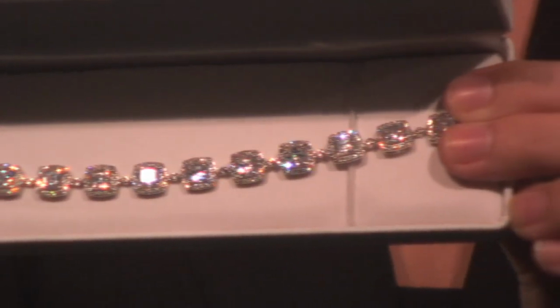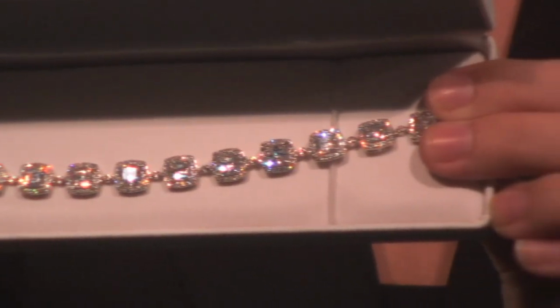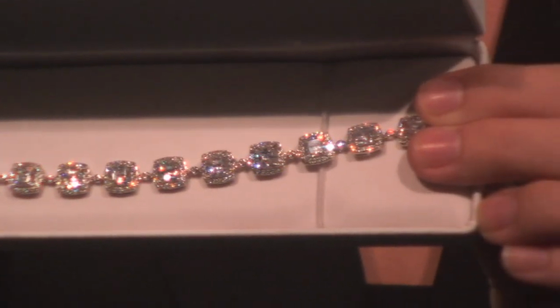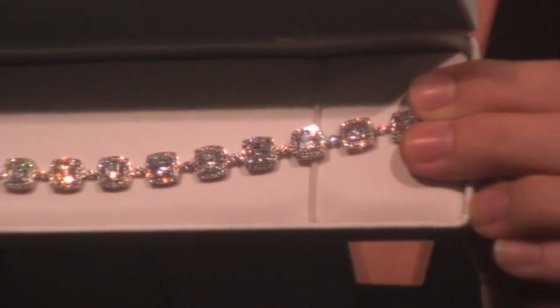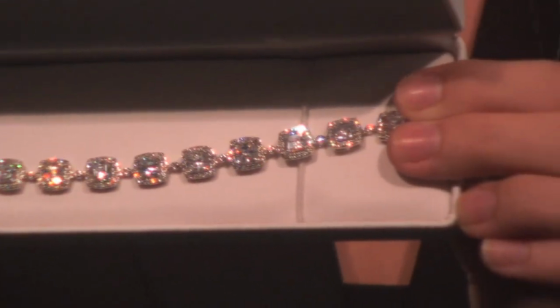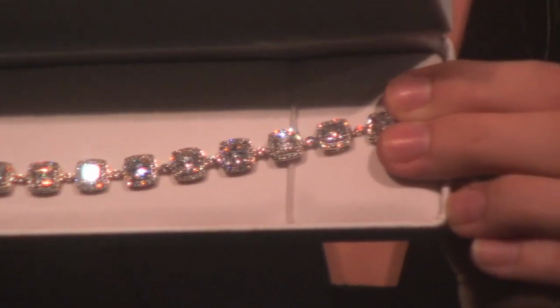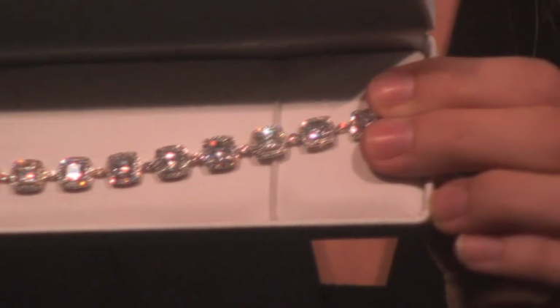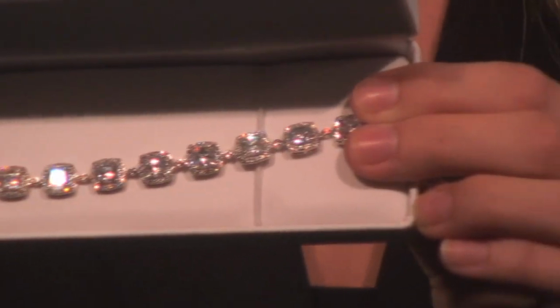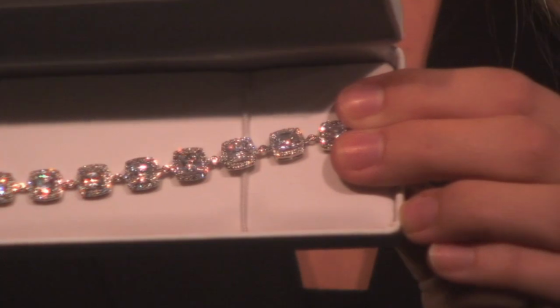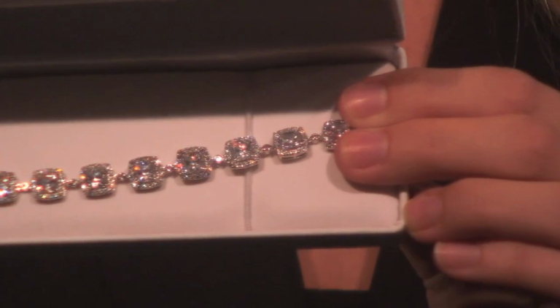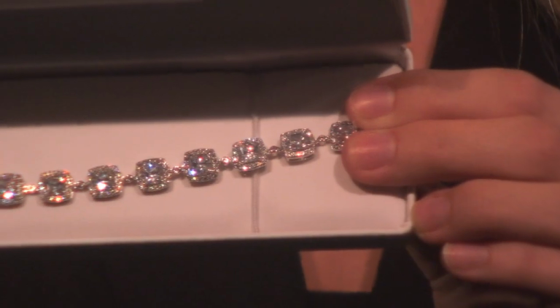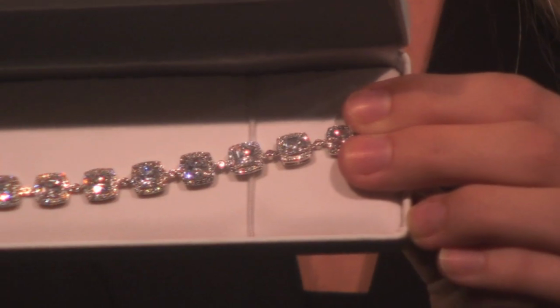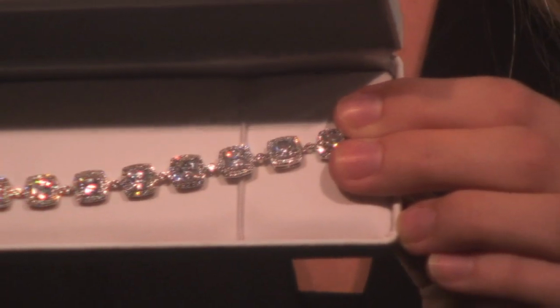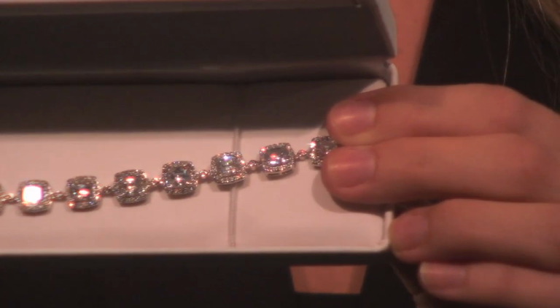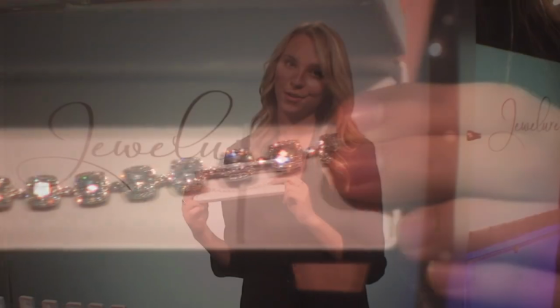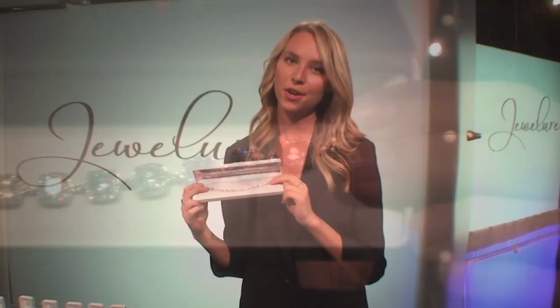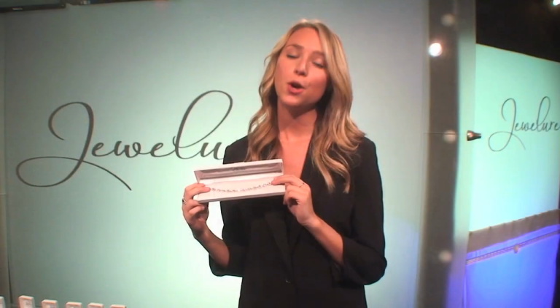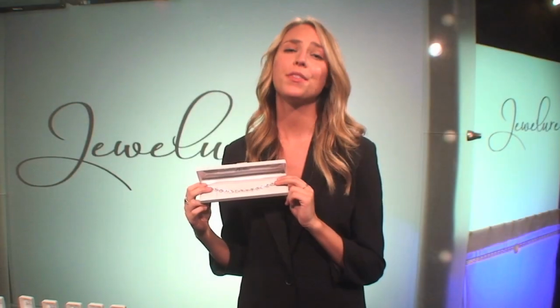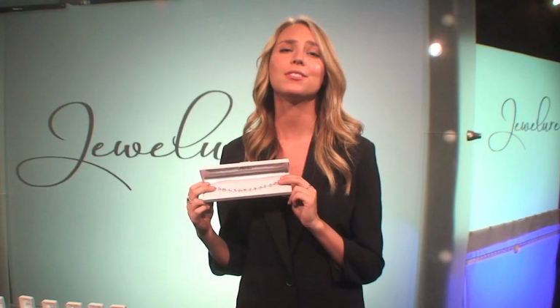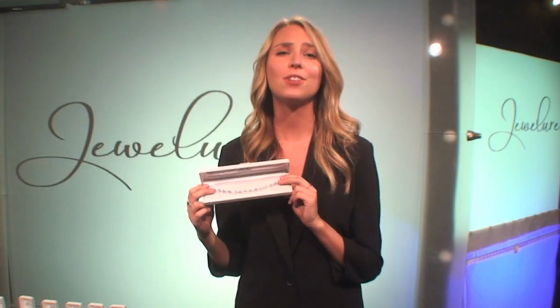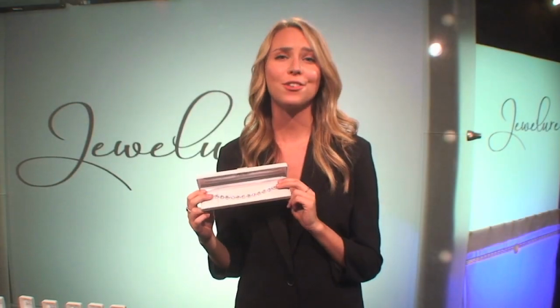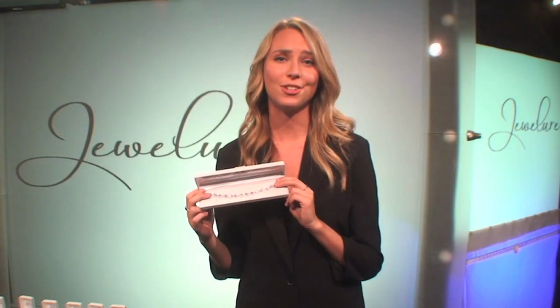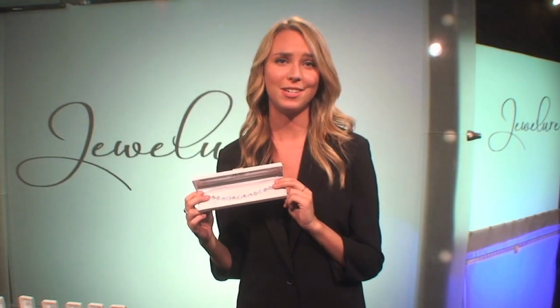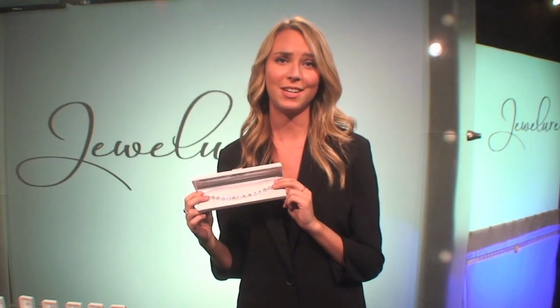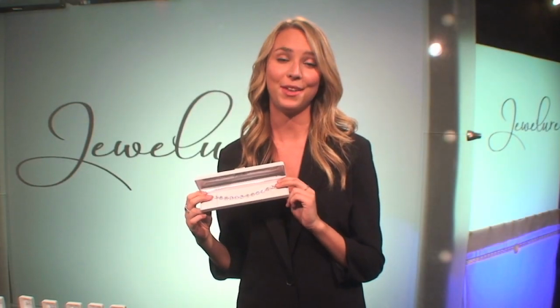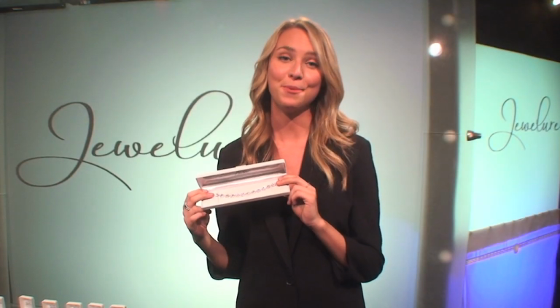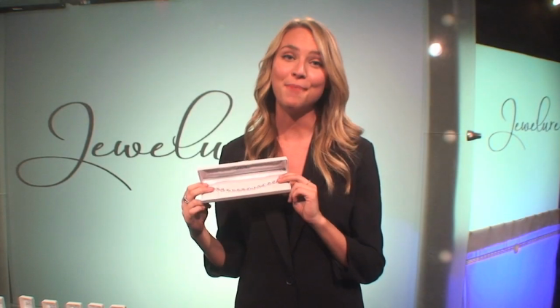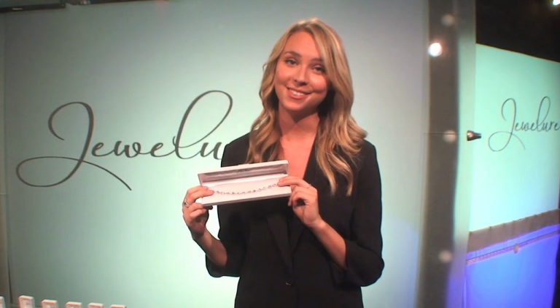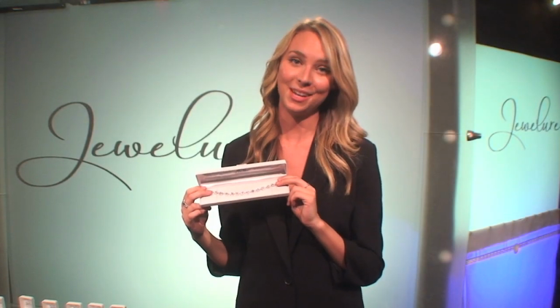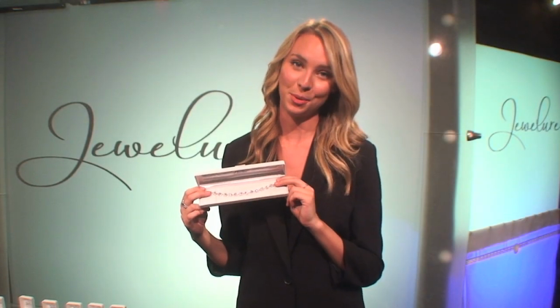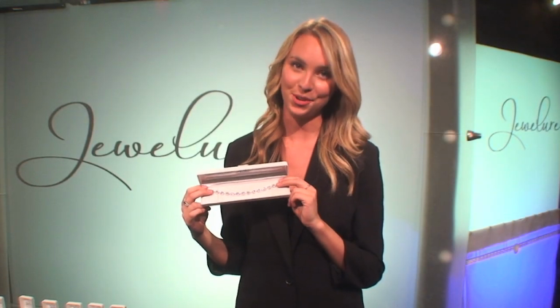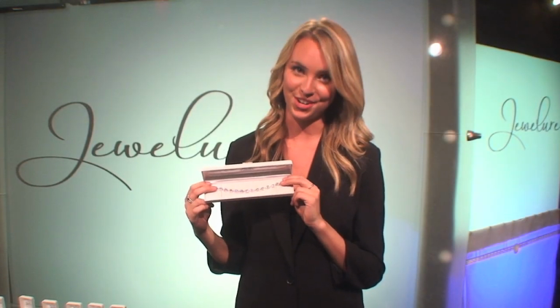This bracelet is handmade in 925 sterling silver with astonishing detail that you must see to appreciate.